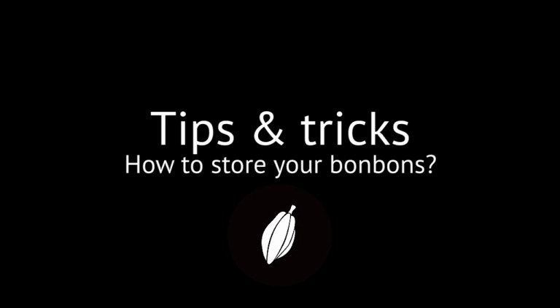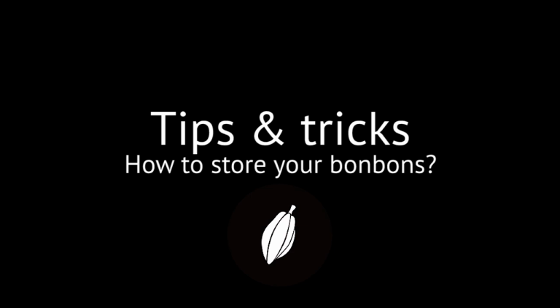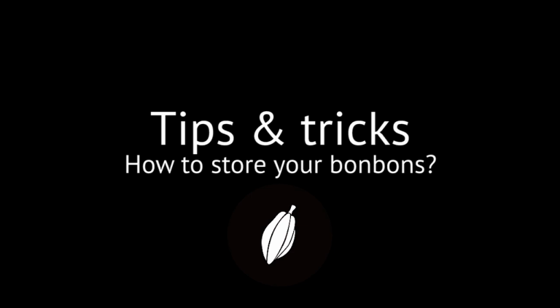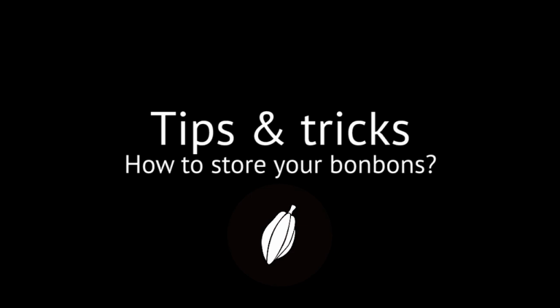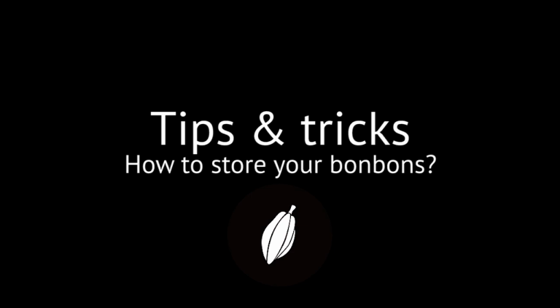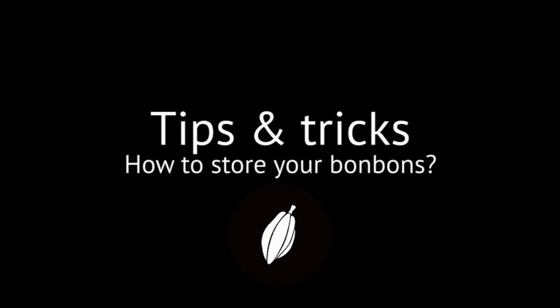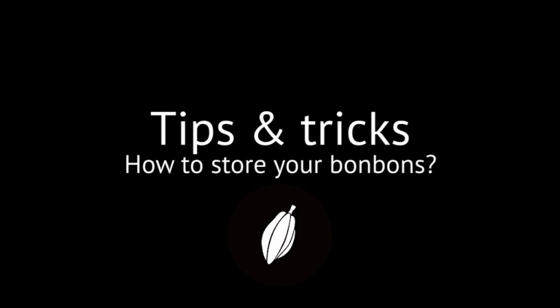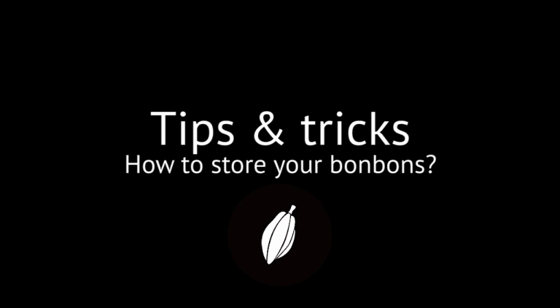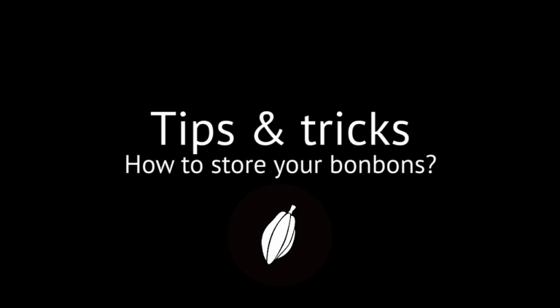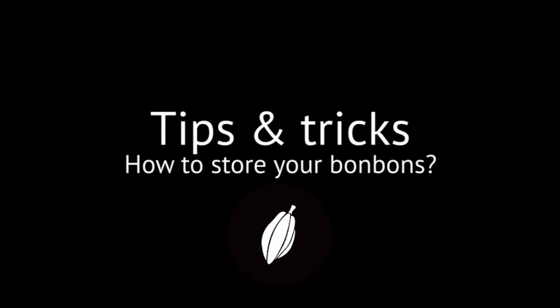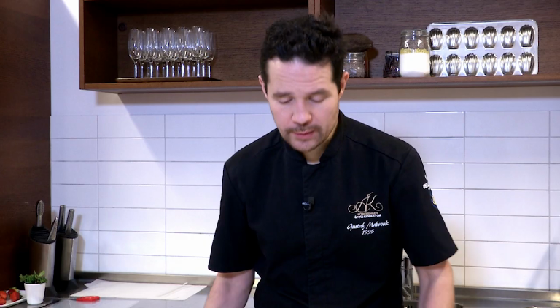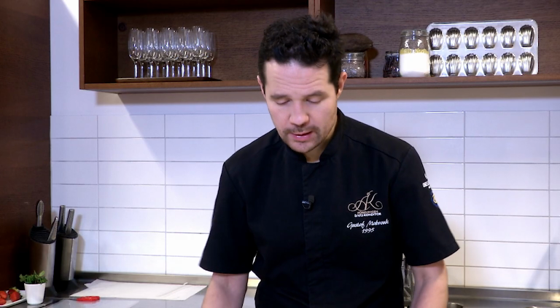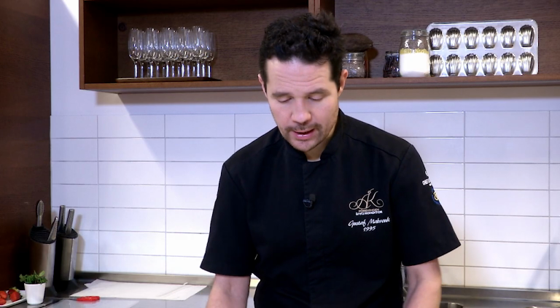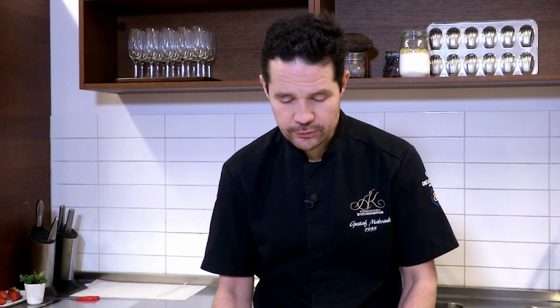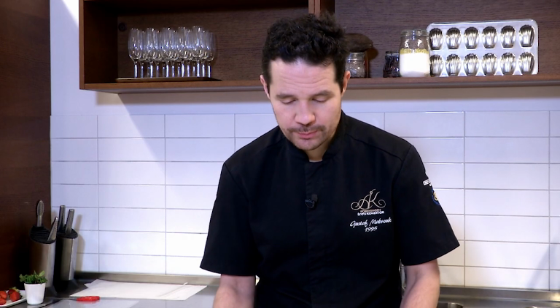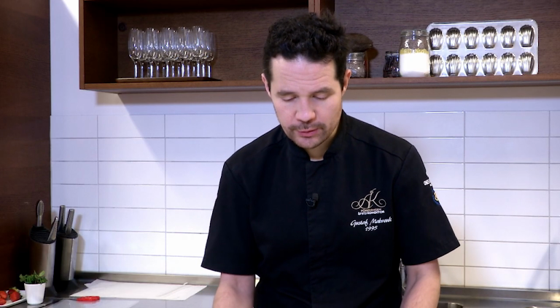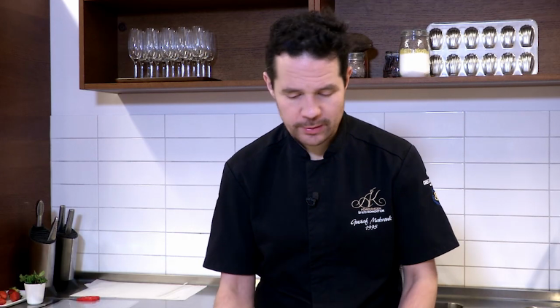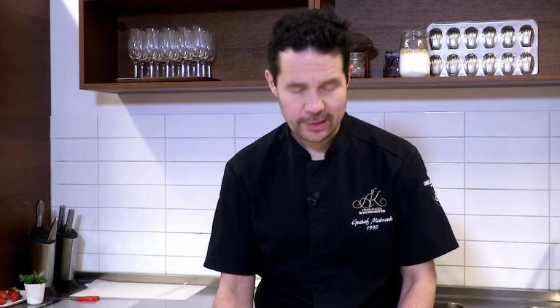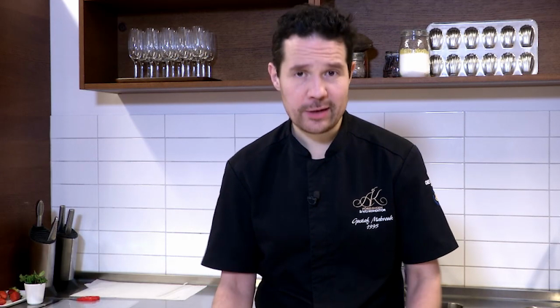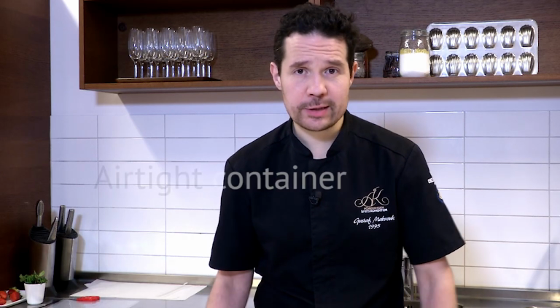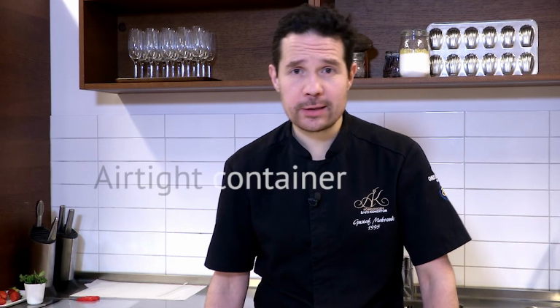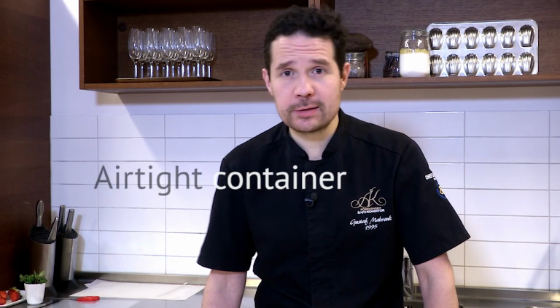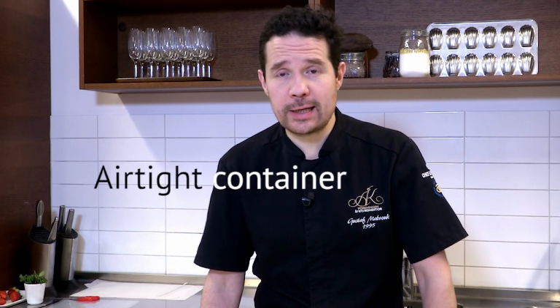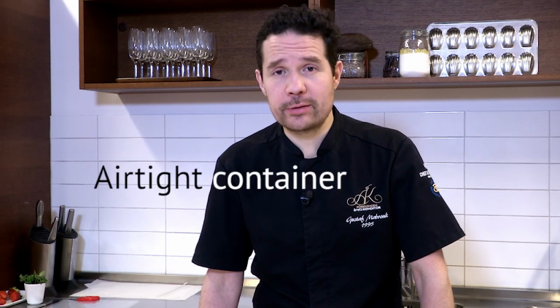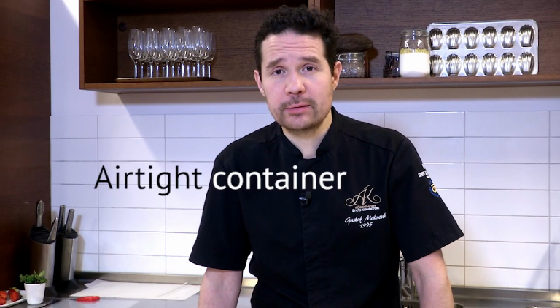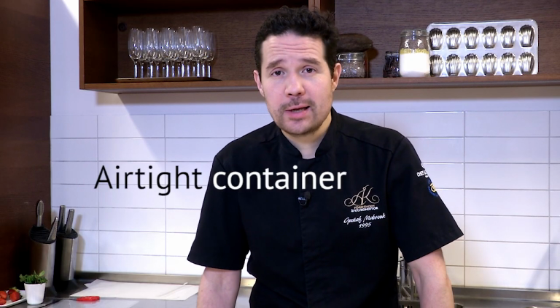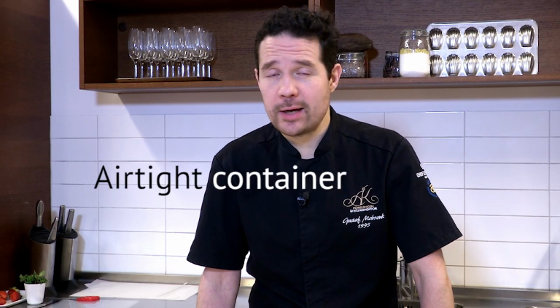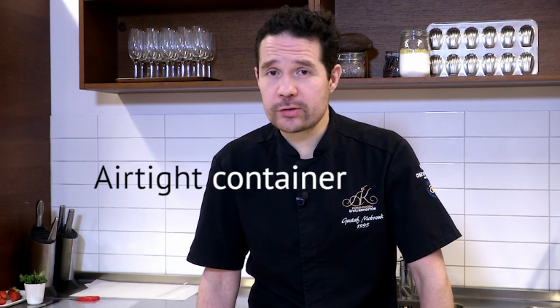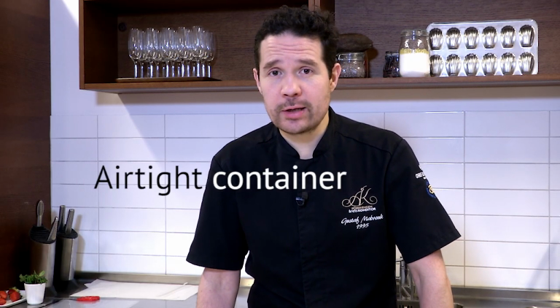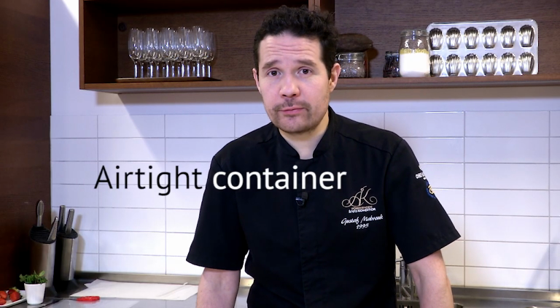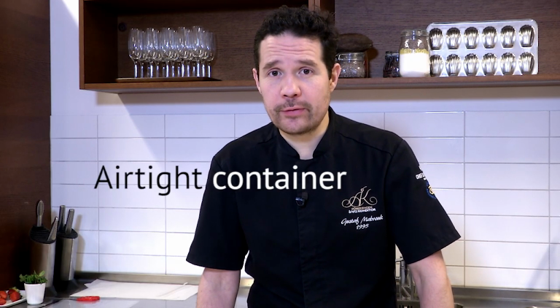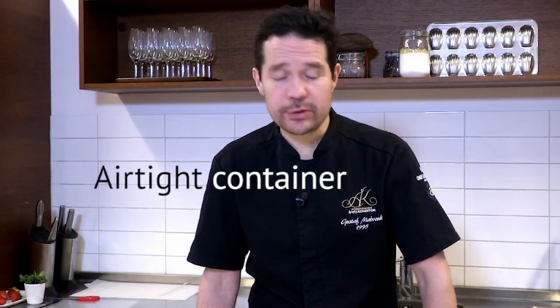How to store them? I usually put them in an airtight container and straight in the fridge.